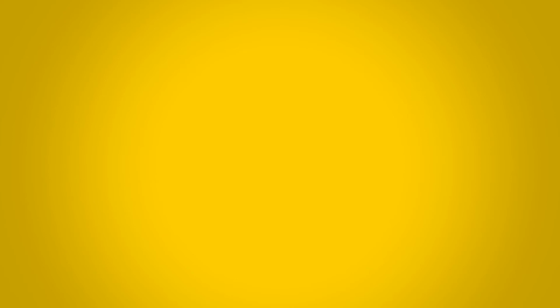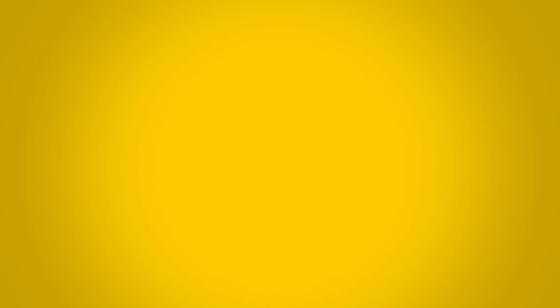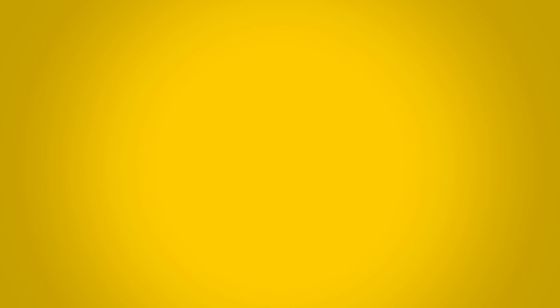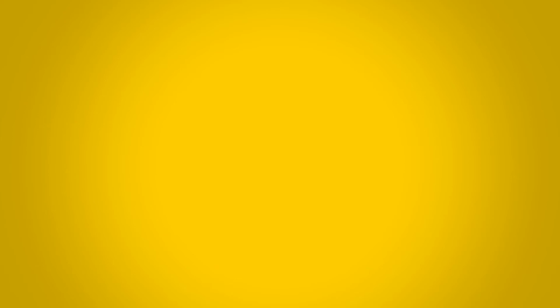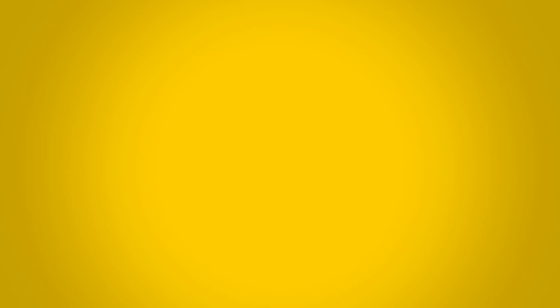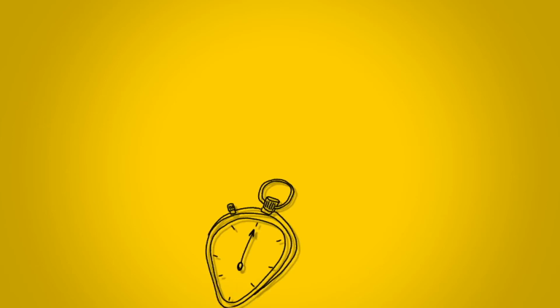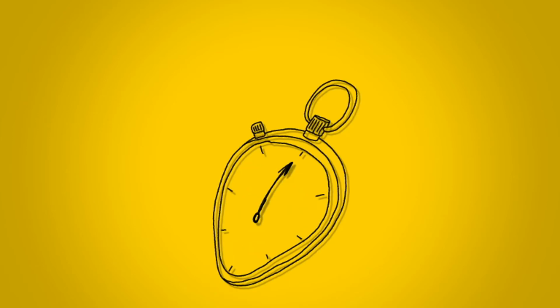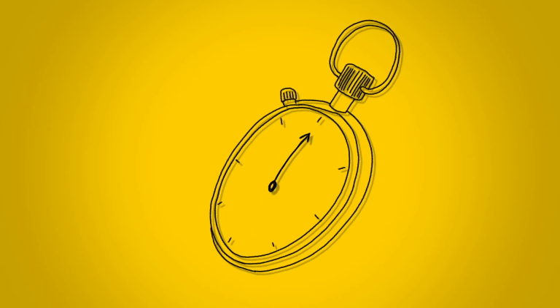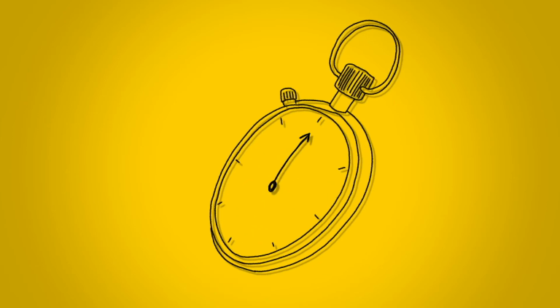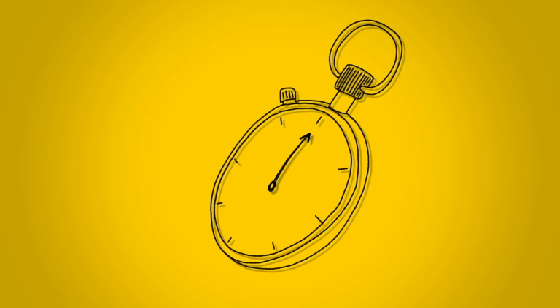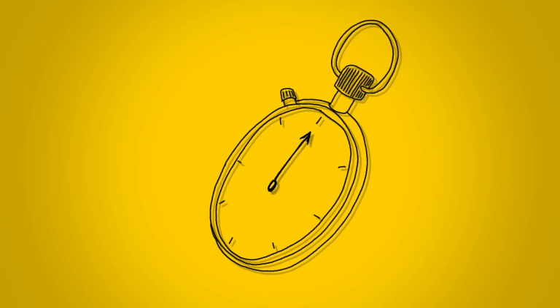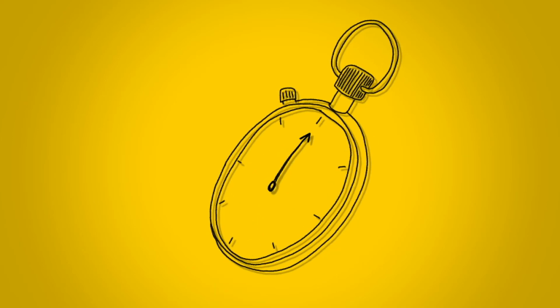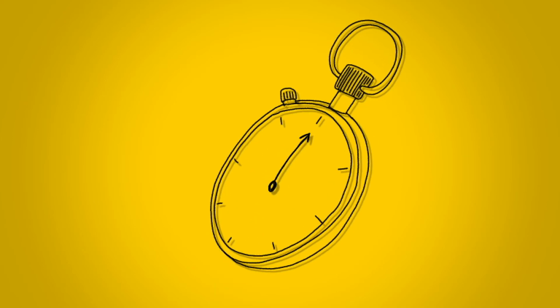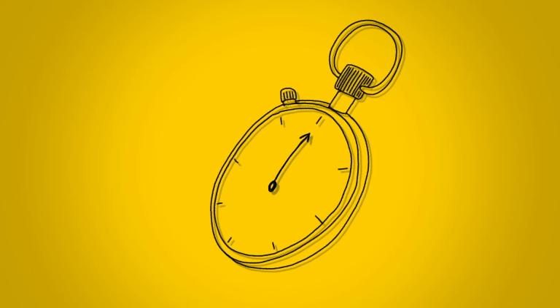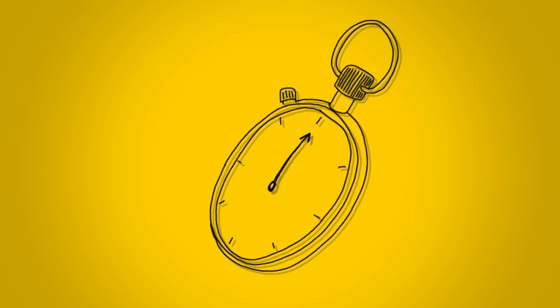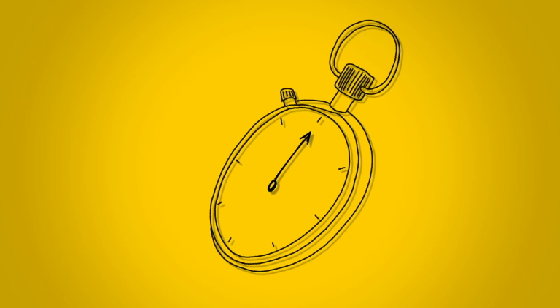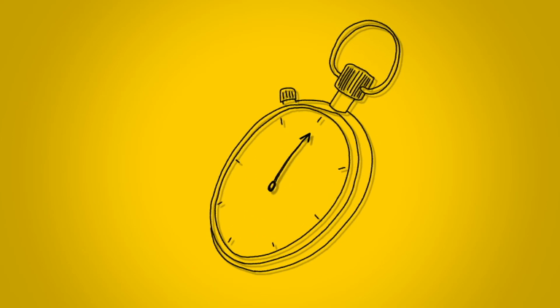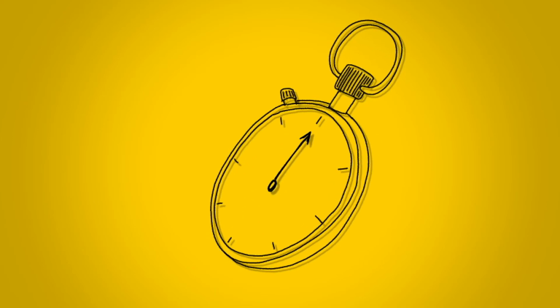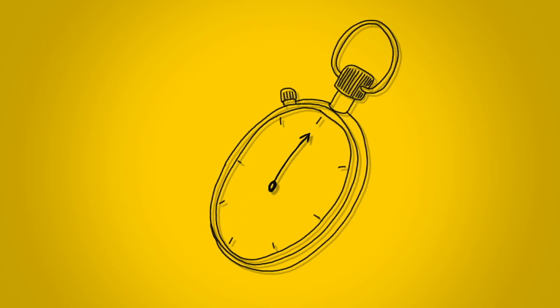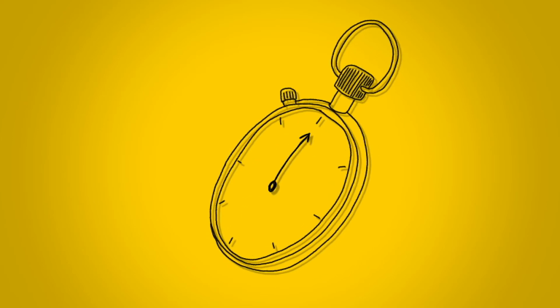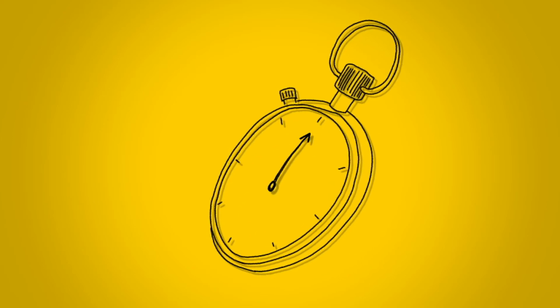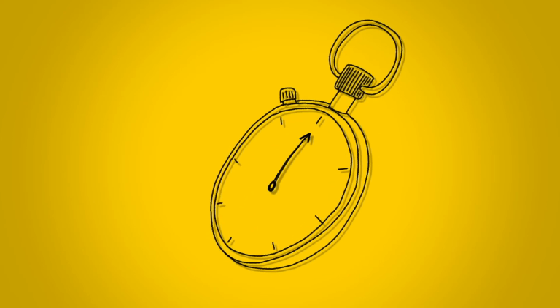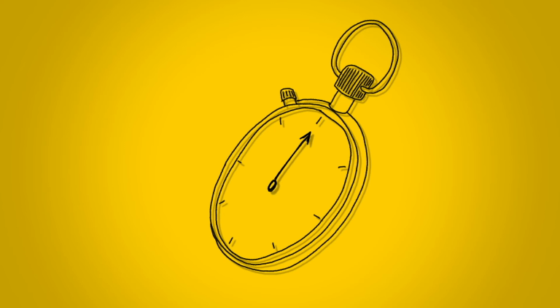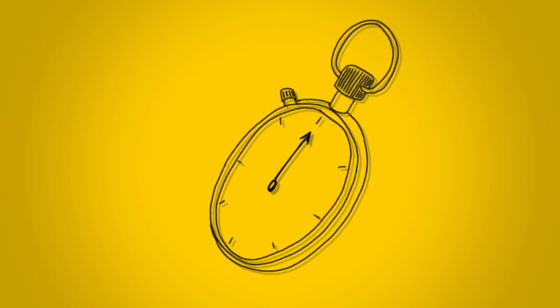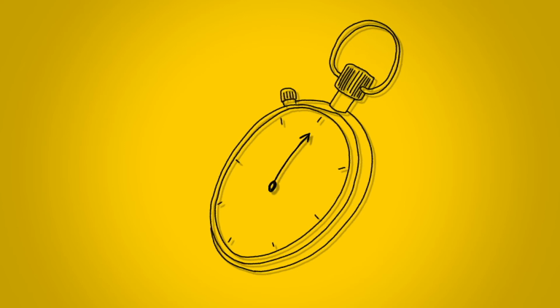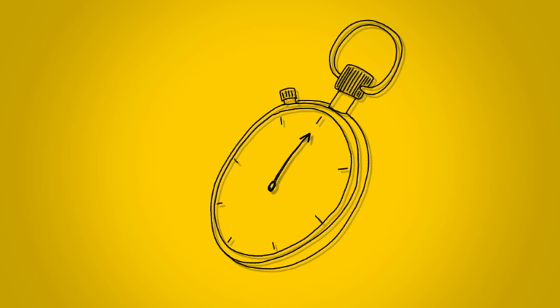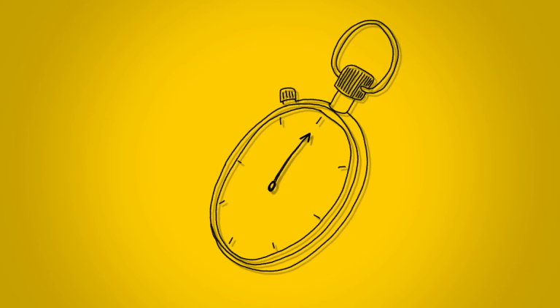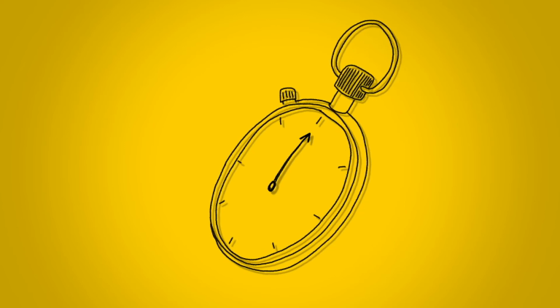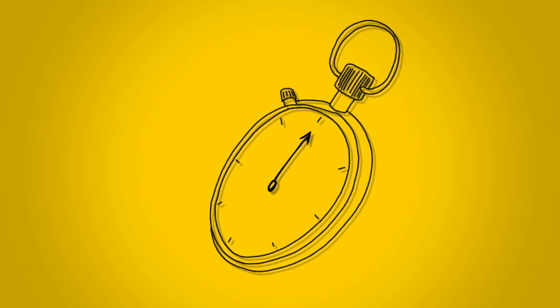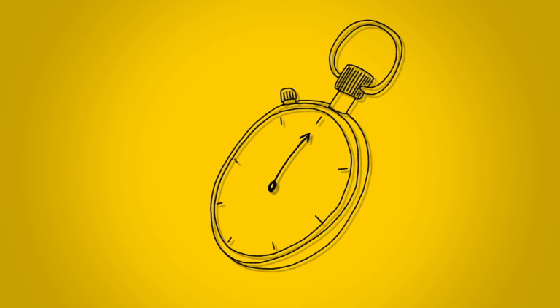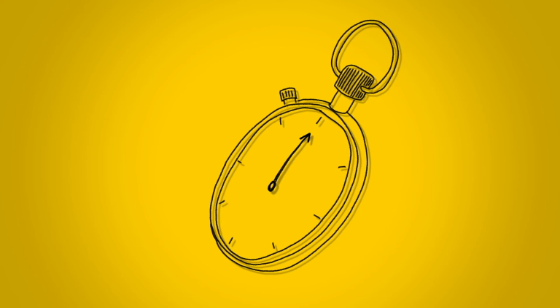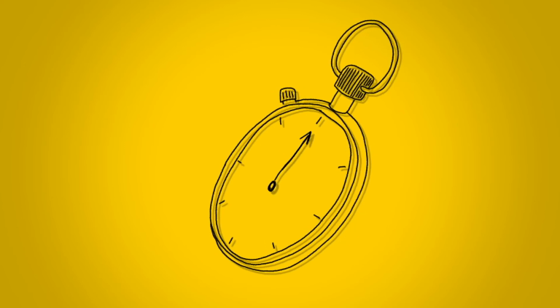Set the clock. In just under two minutes I'll teach you how to read sheet music. Ready, set, go.